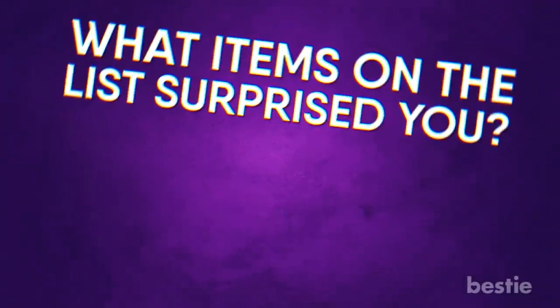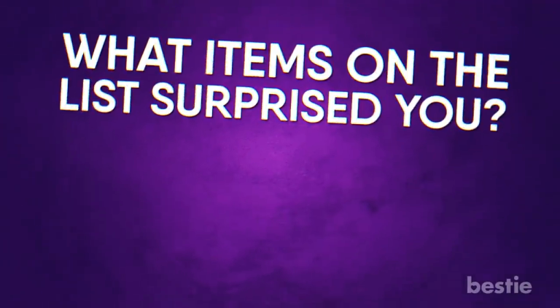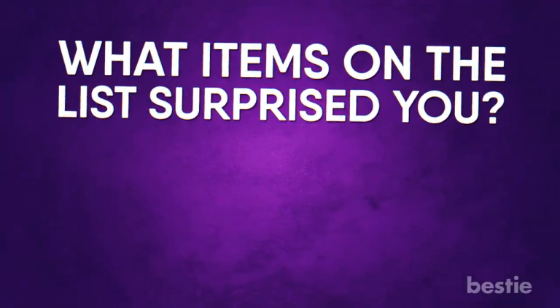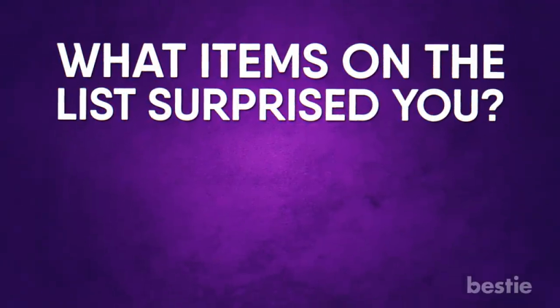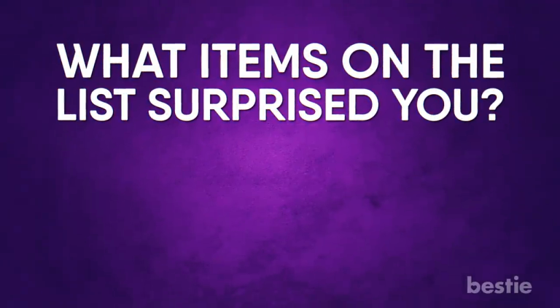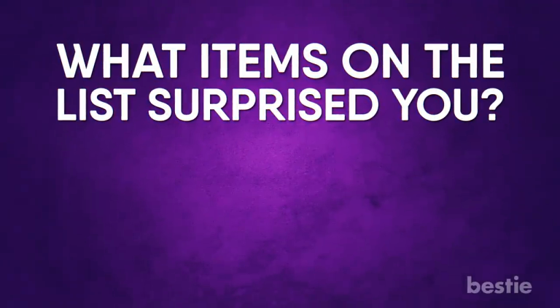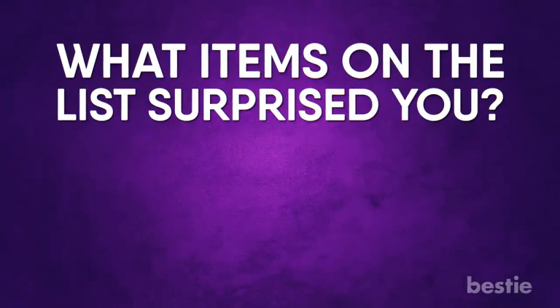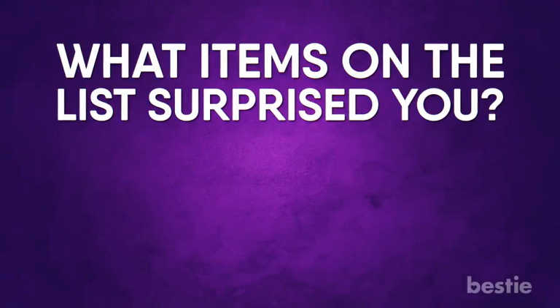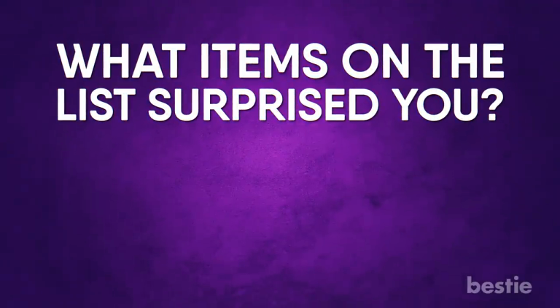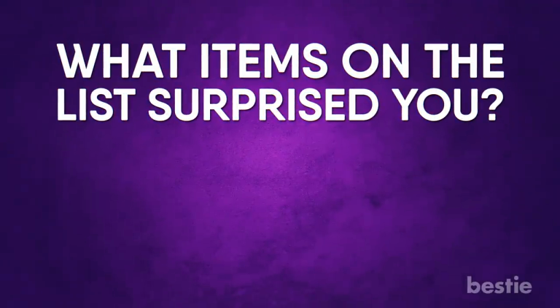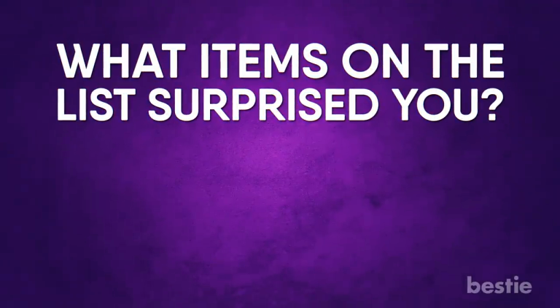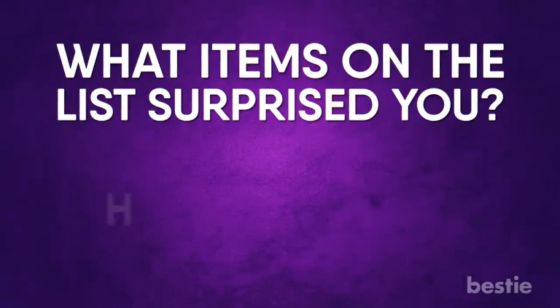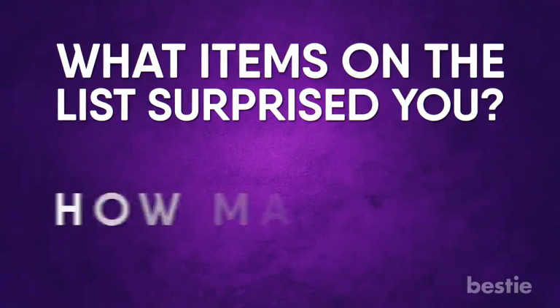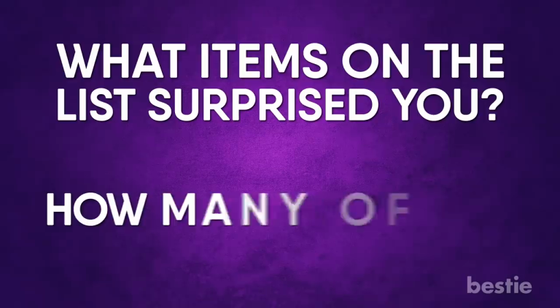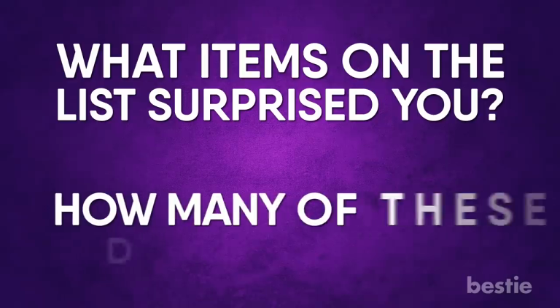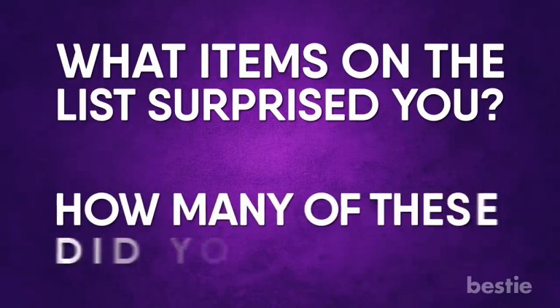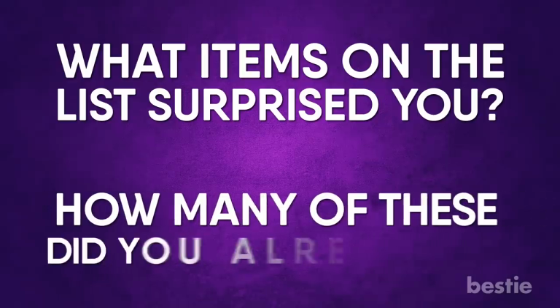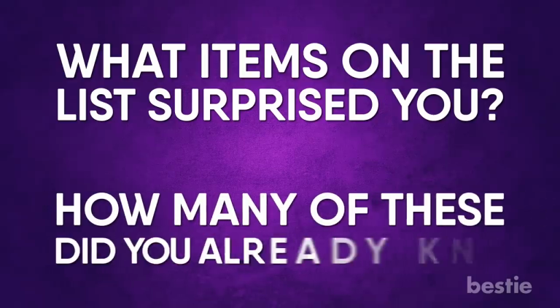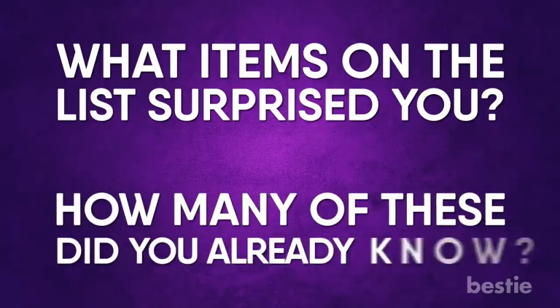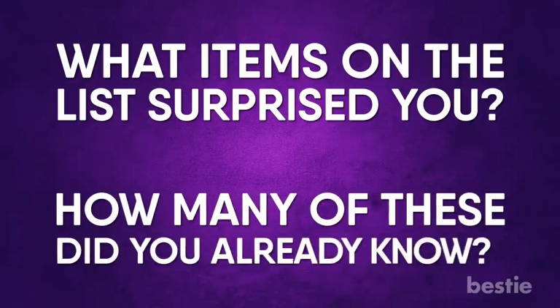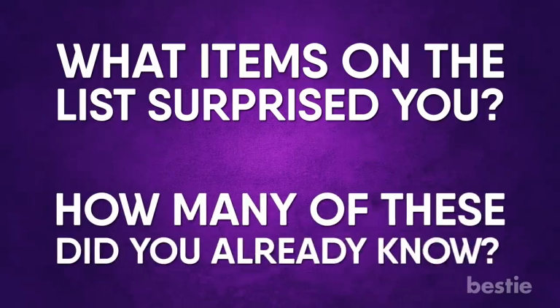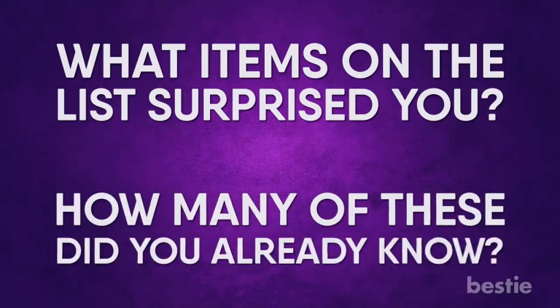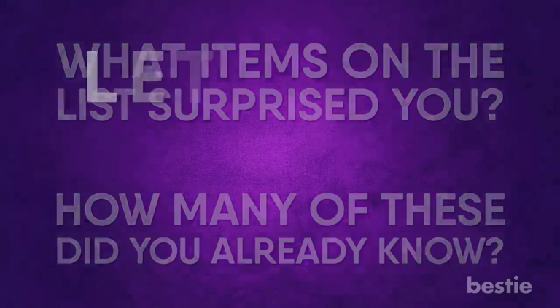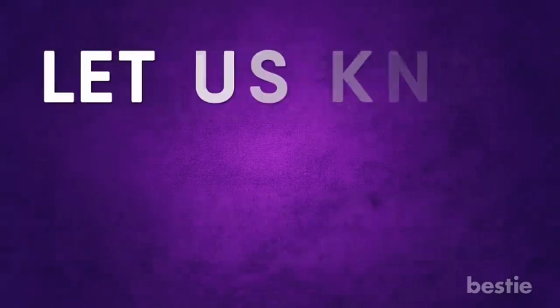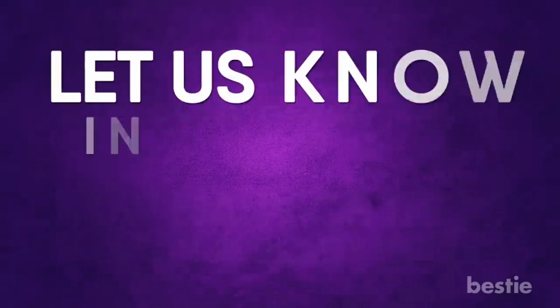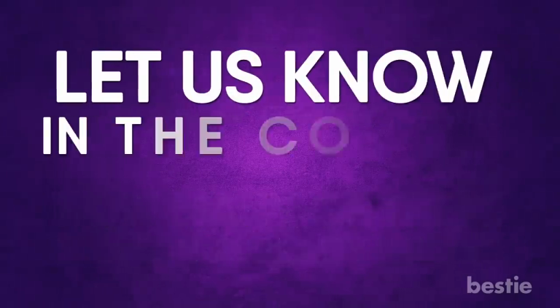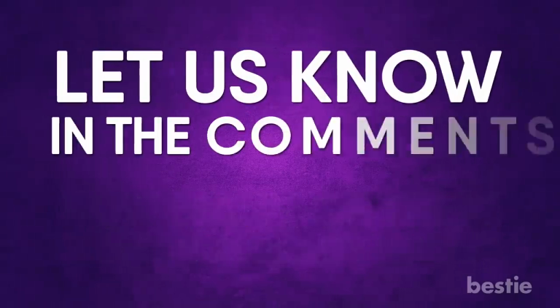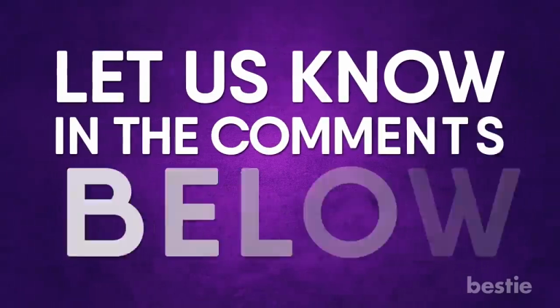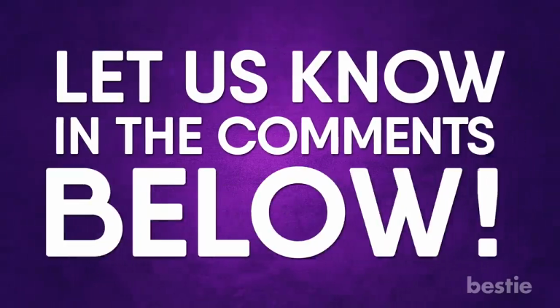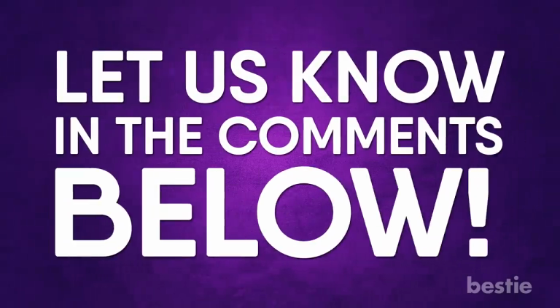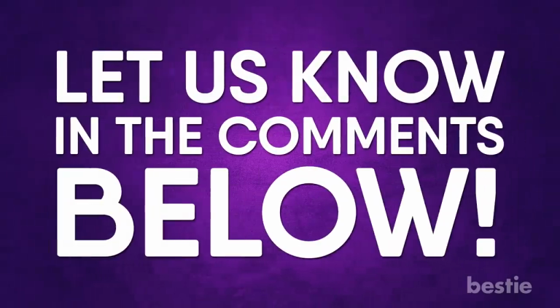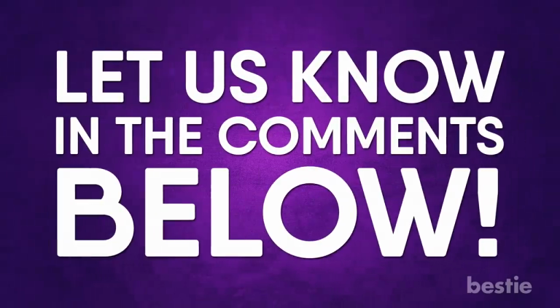What items on the list surprised you? How many of these did you already know? Let us know in the comments section below!